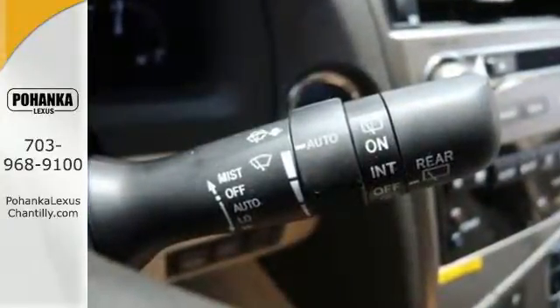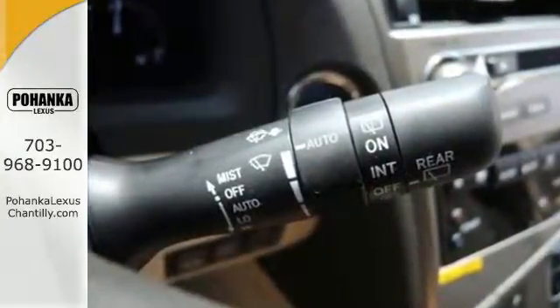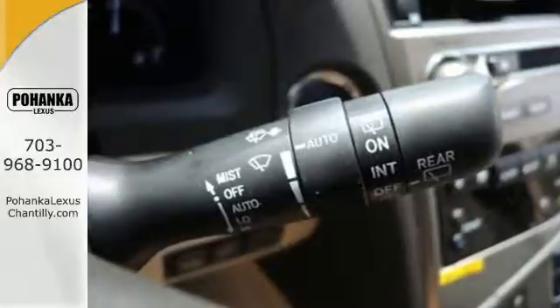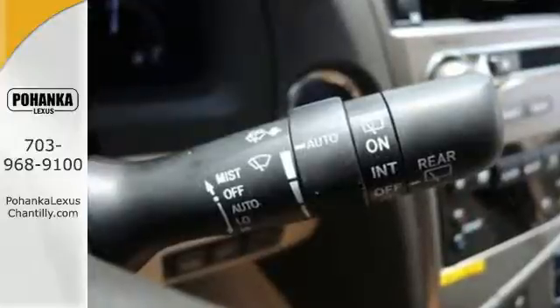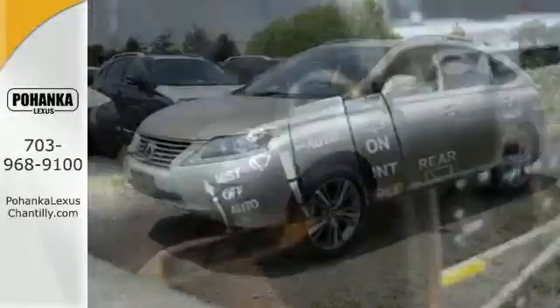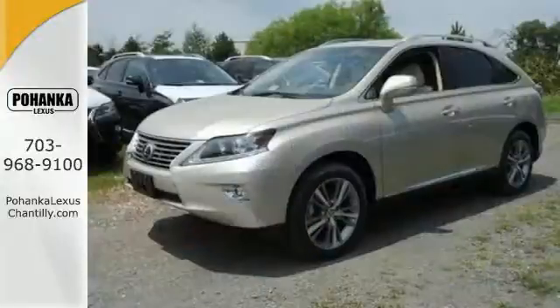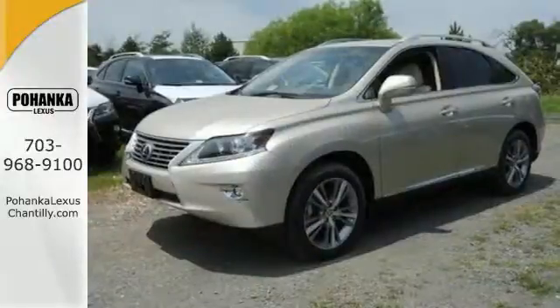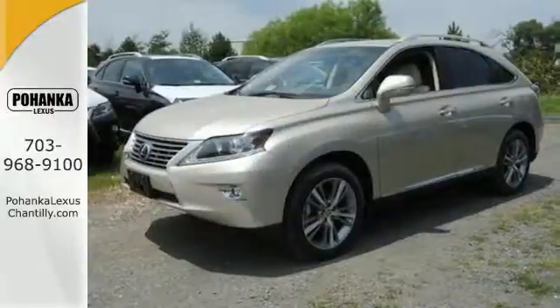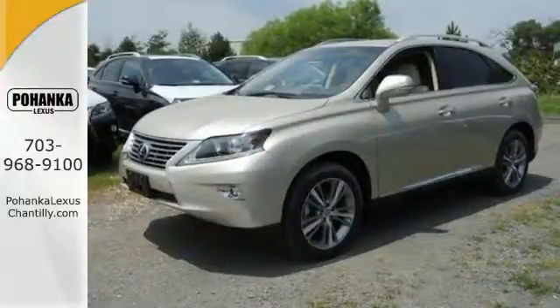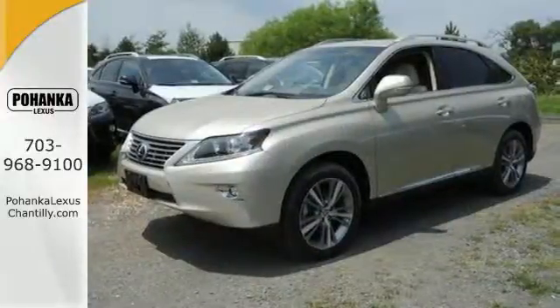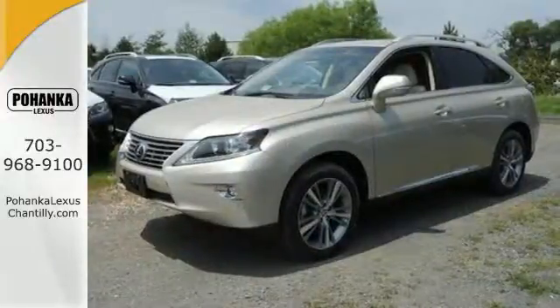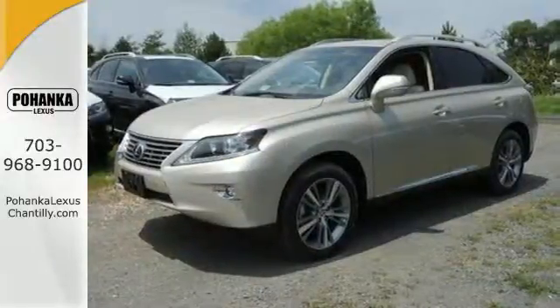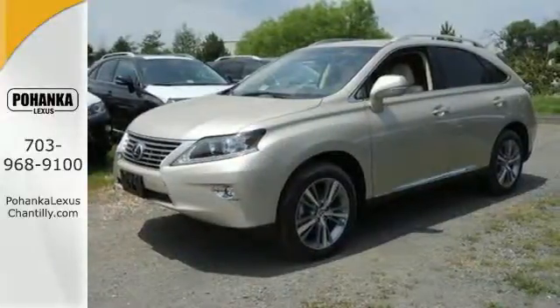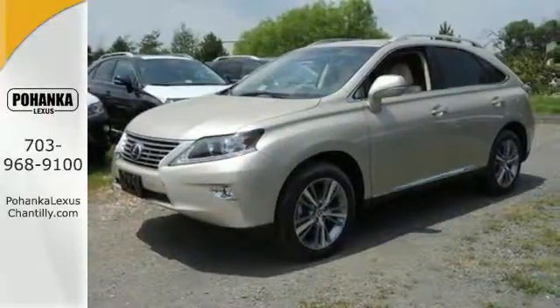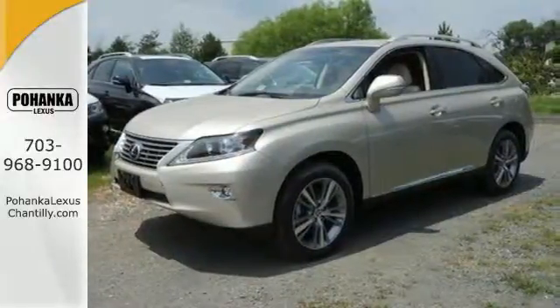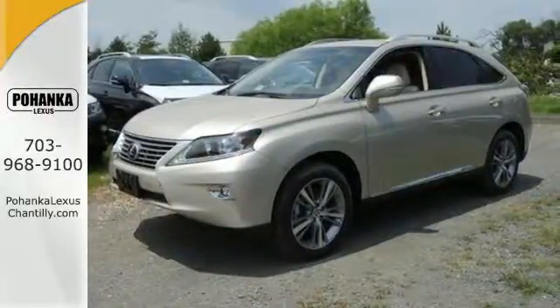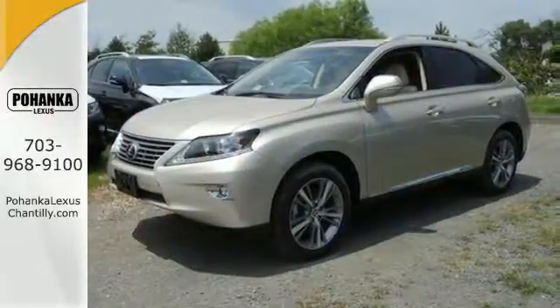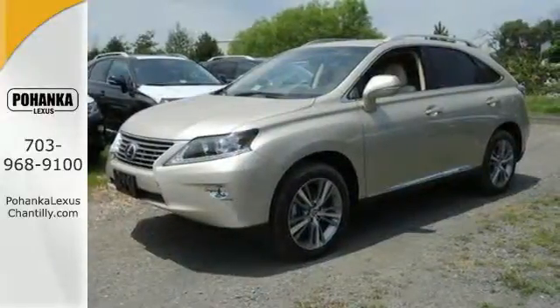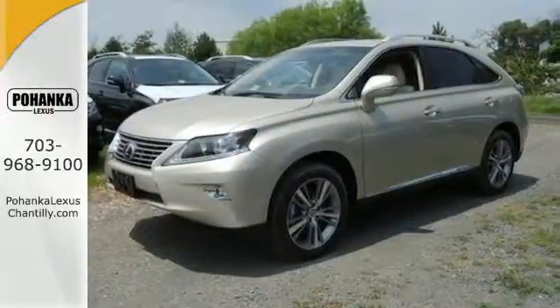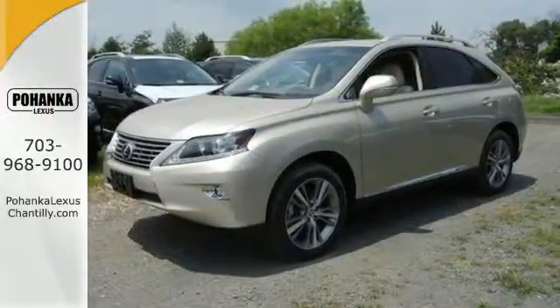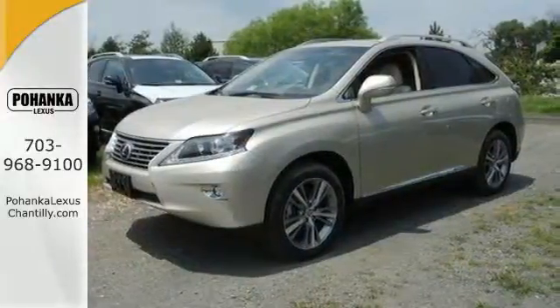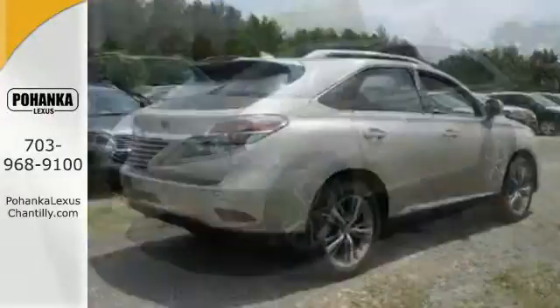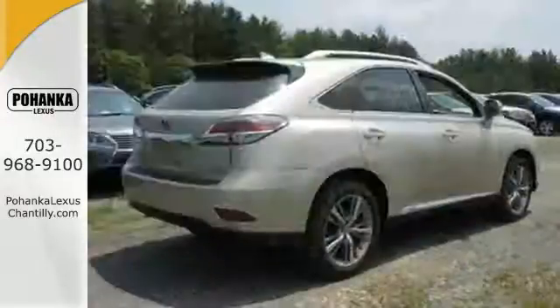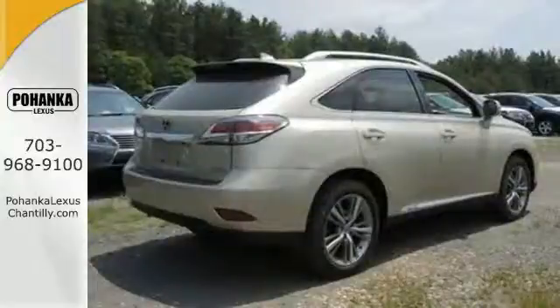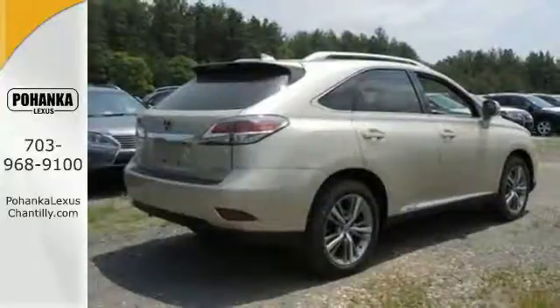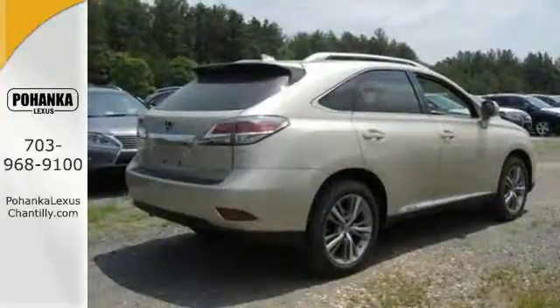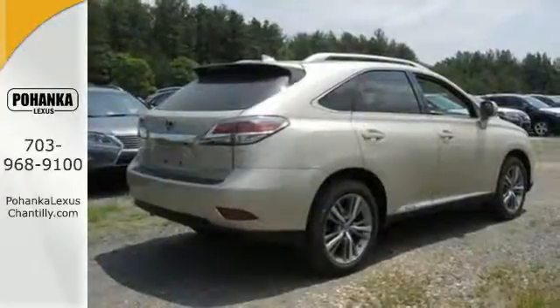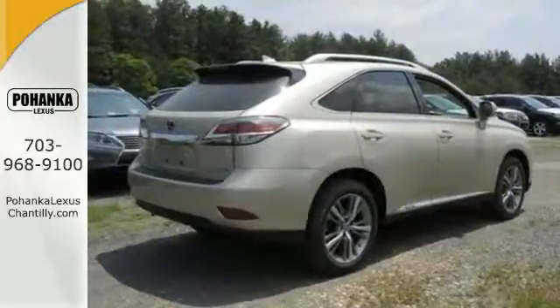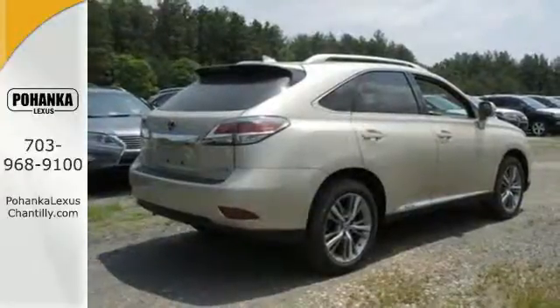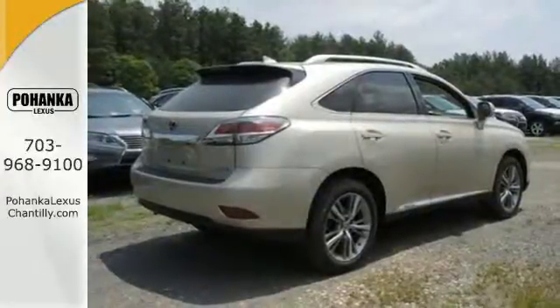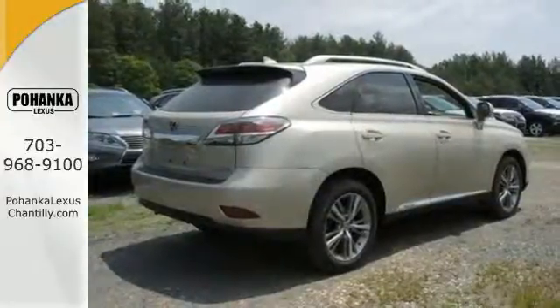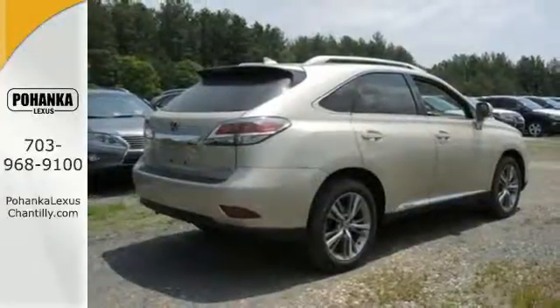On top of energy regenerative brakes and SmartStop technology, you also enjoy premium sound, Bluetooth, a power liftgate and a rear-view camera.